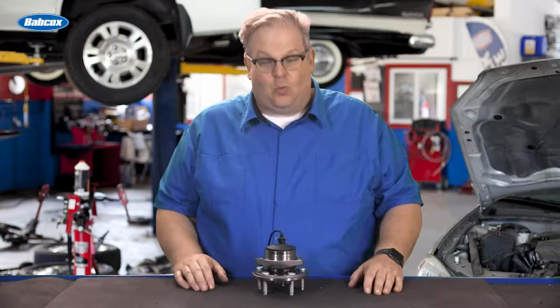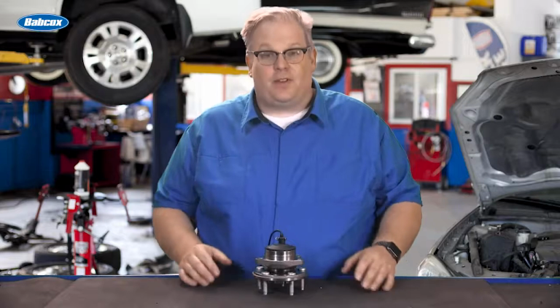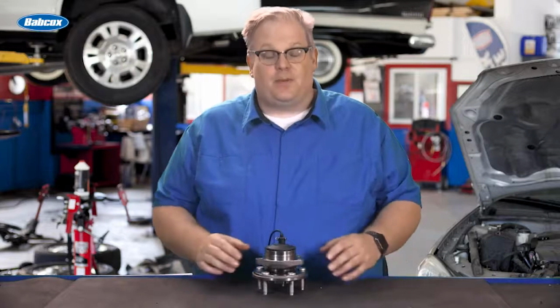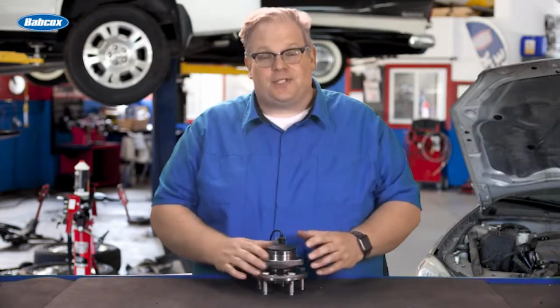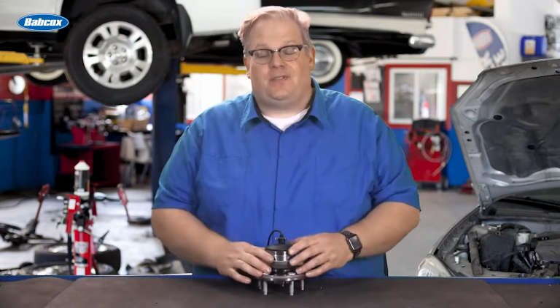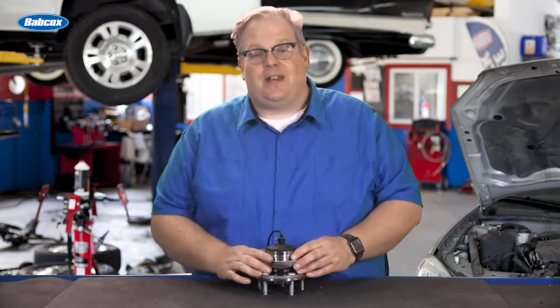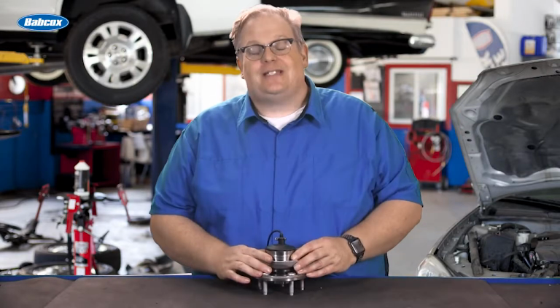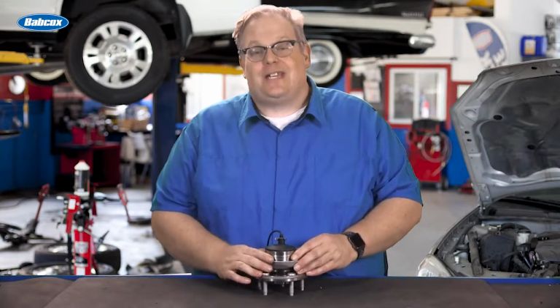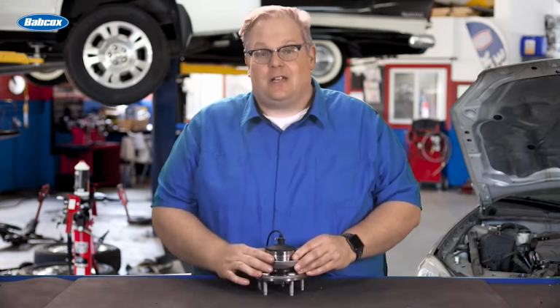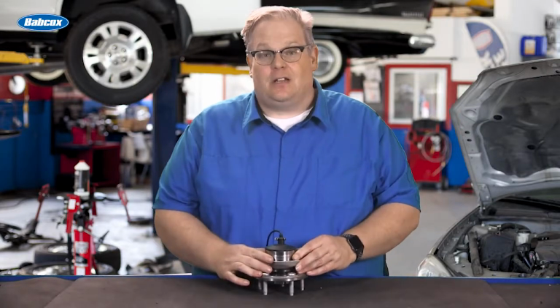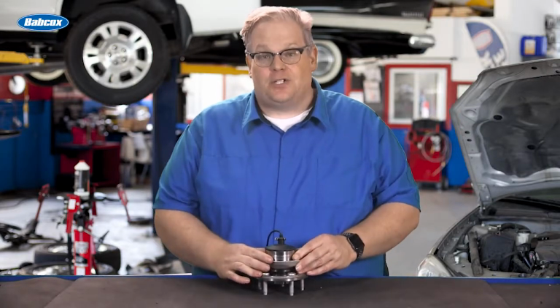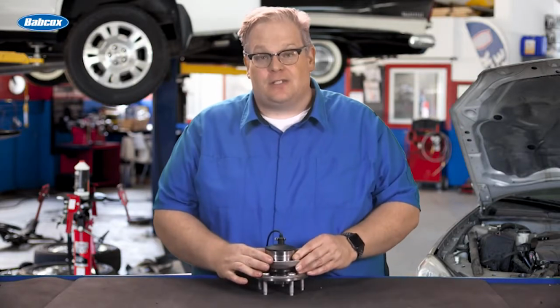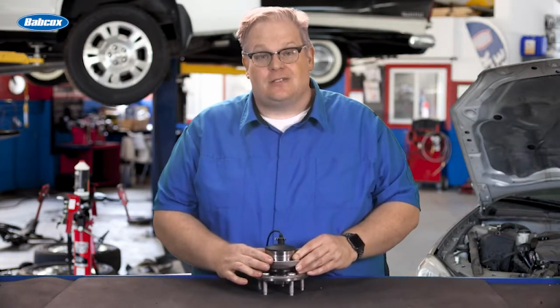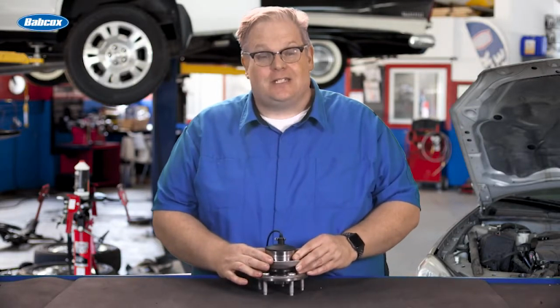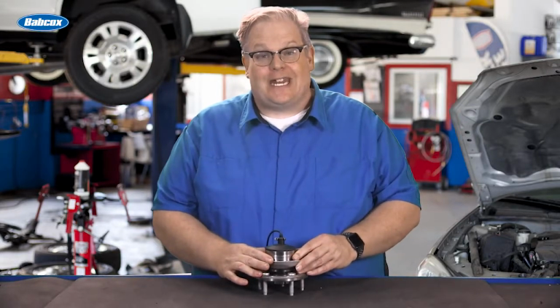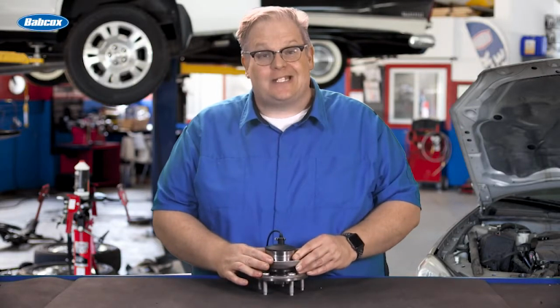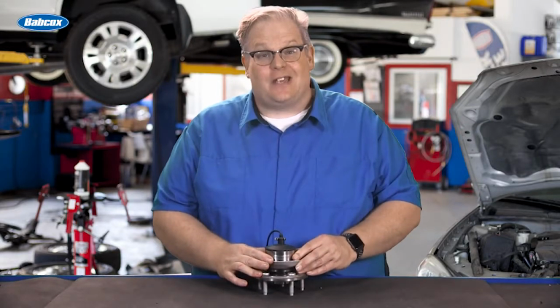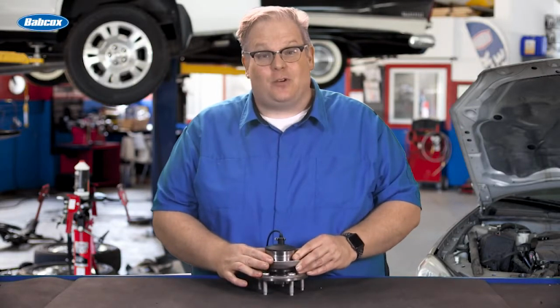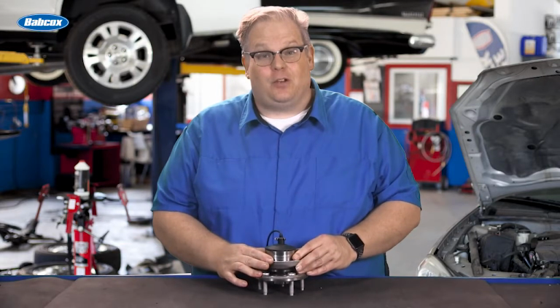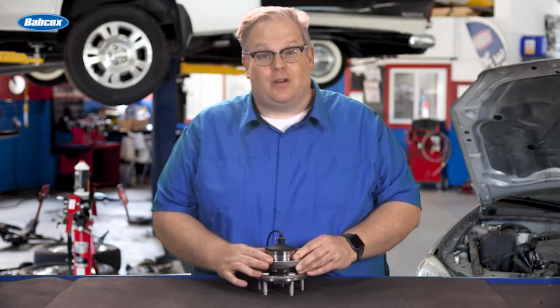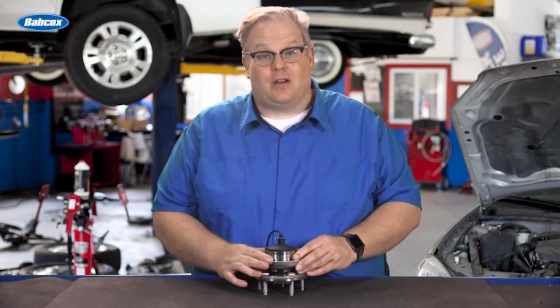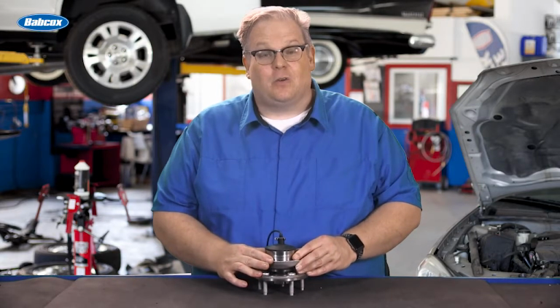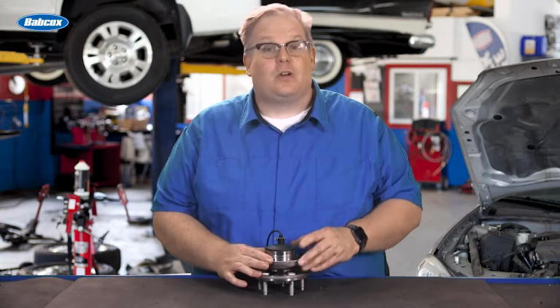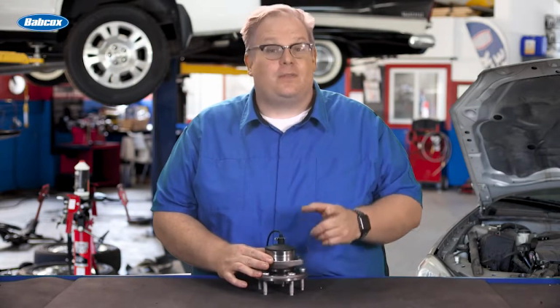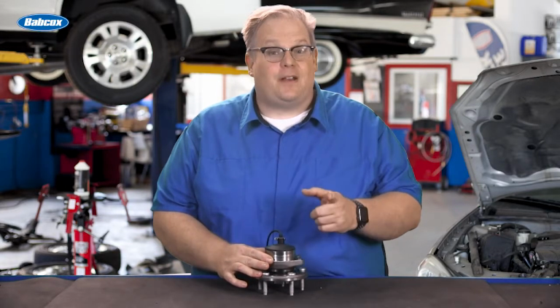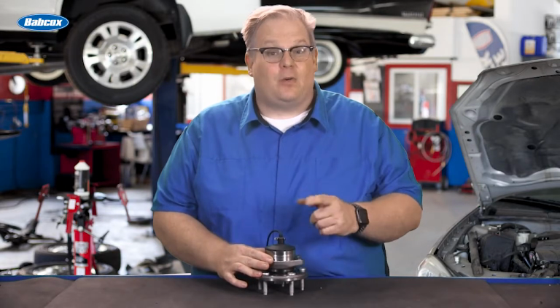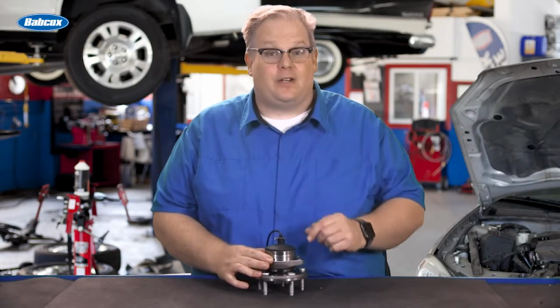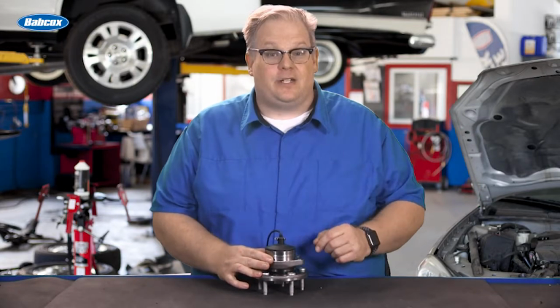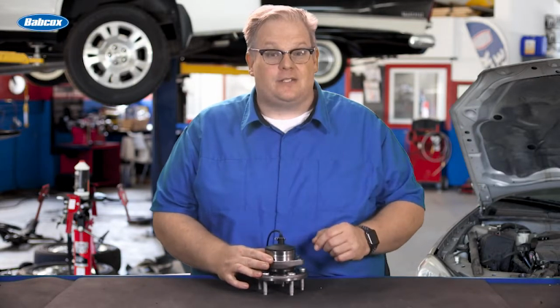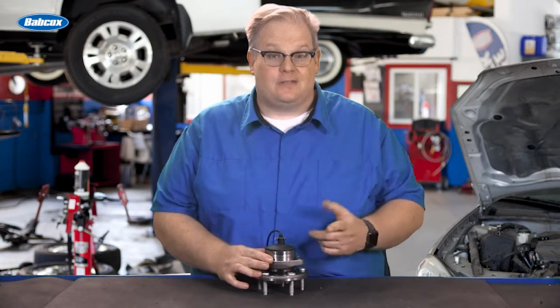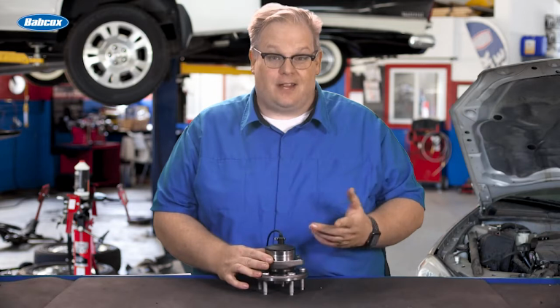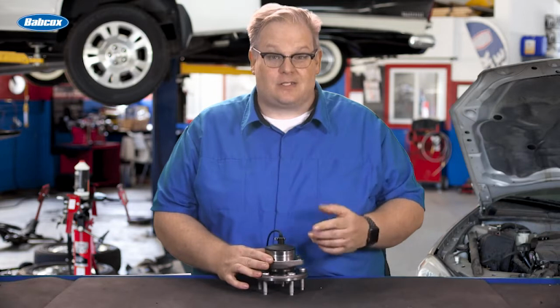What are the most advanced technologies you can't see on a wheel bearing? We're going to find out what it is next.